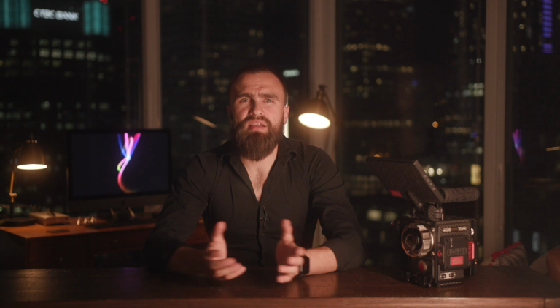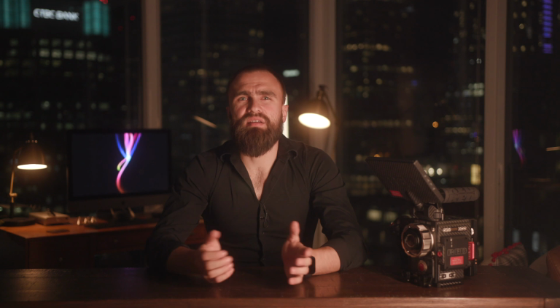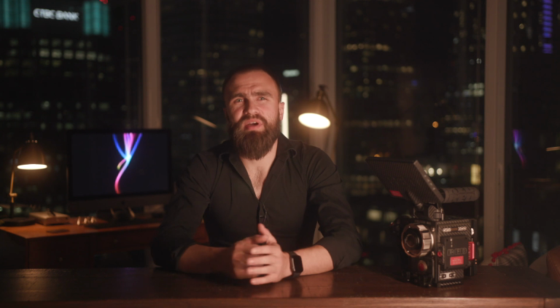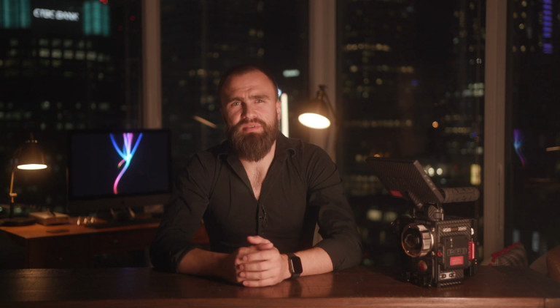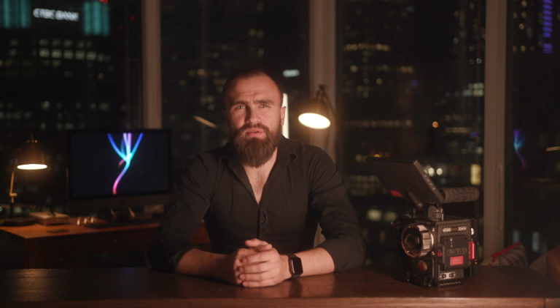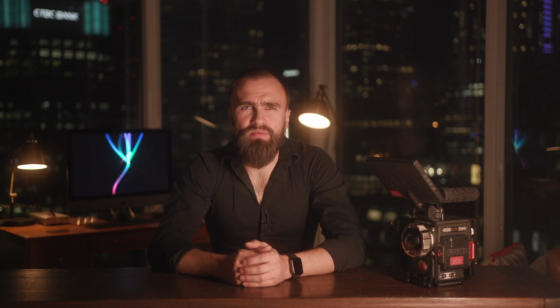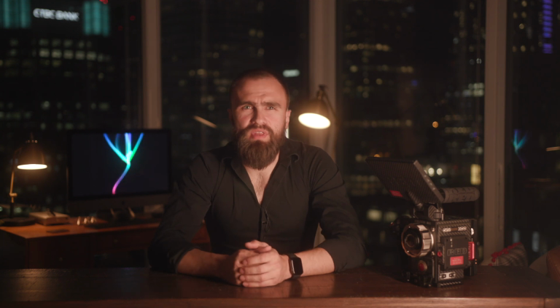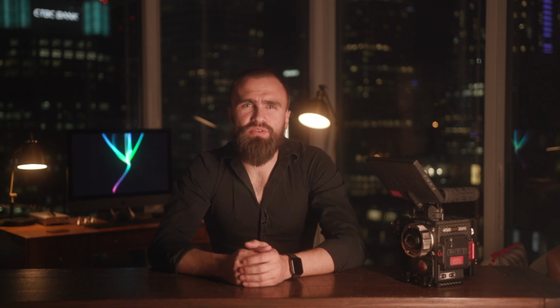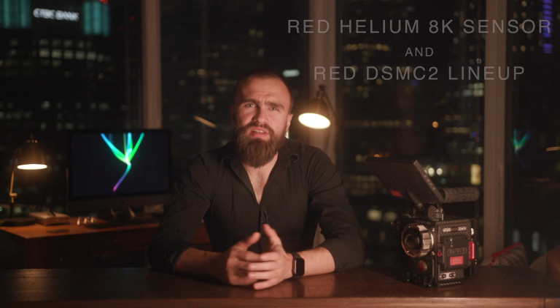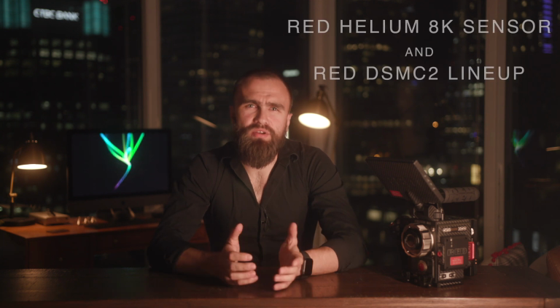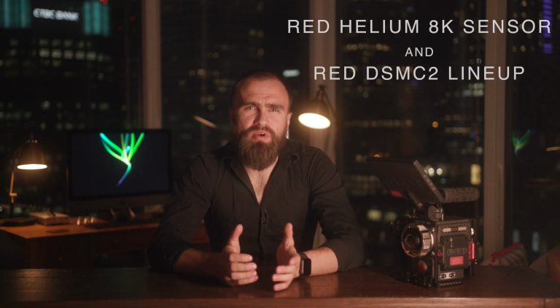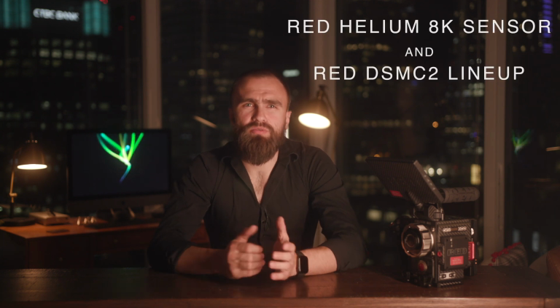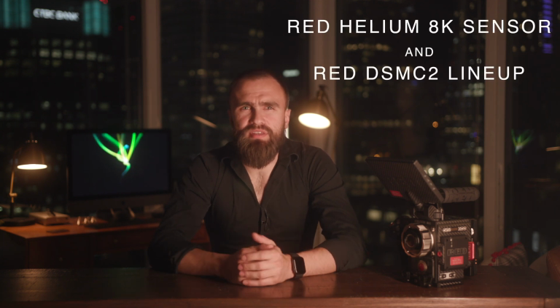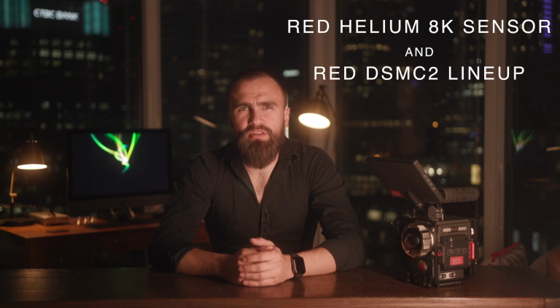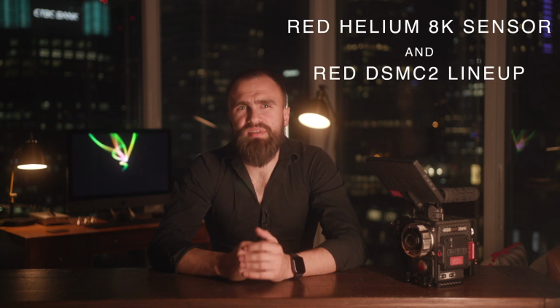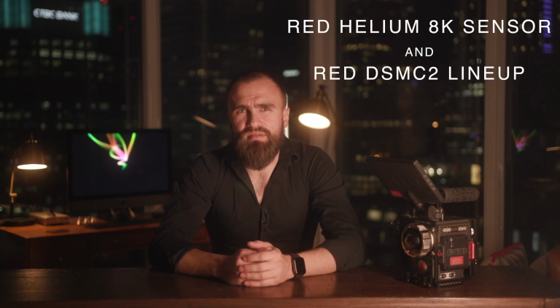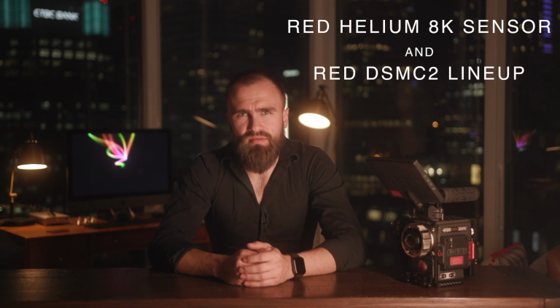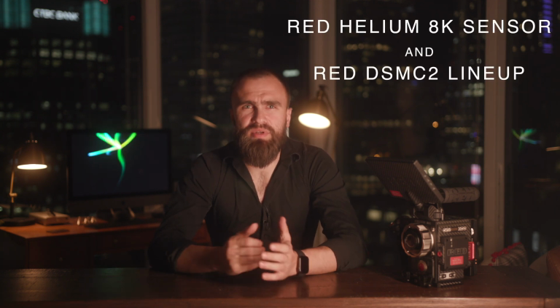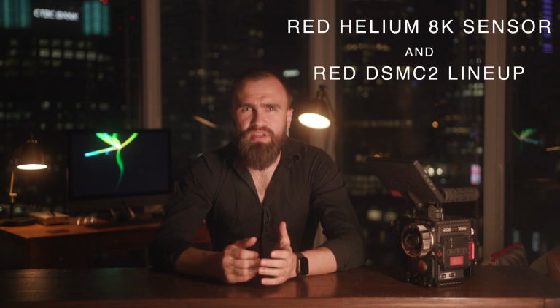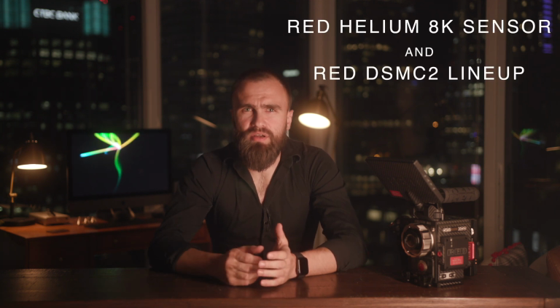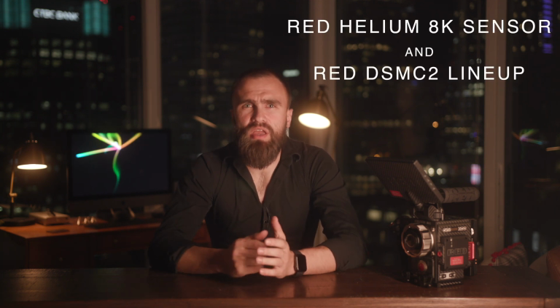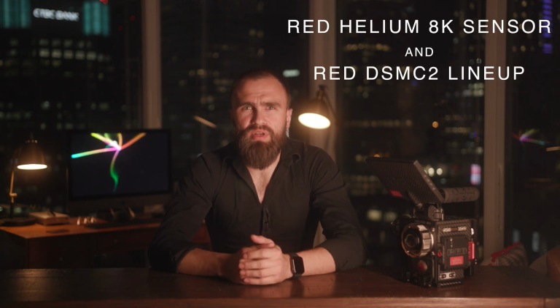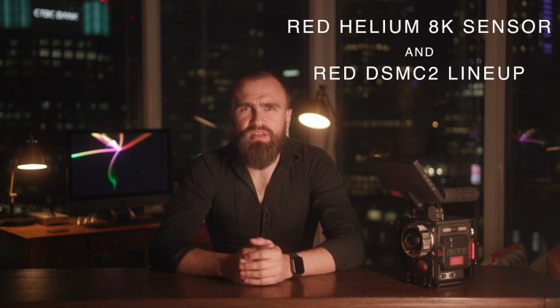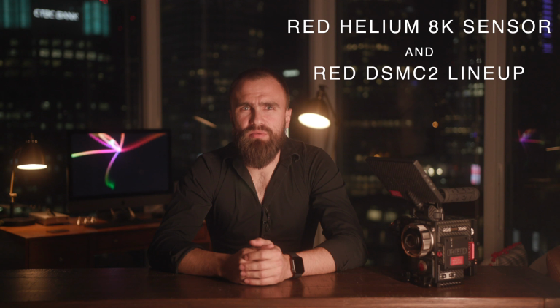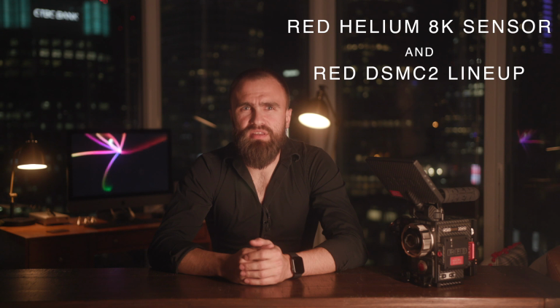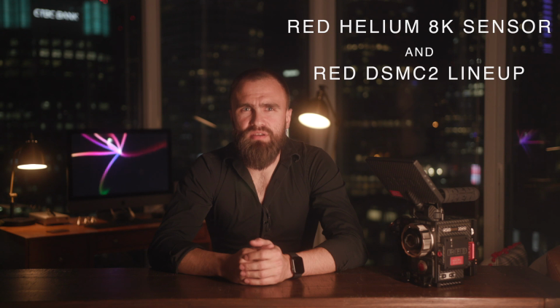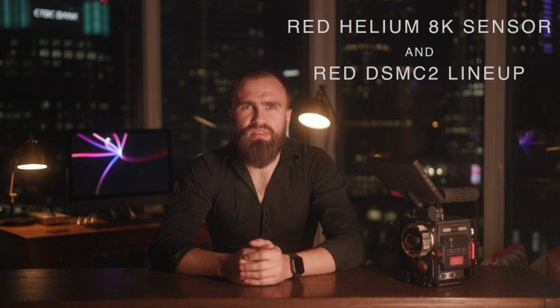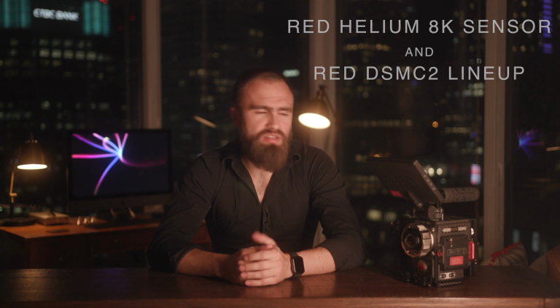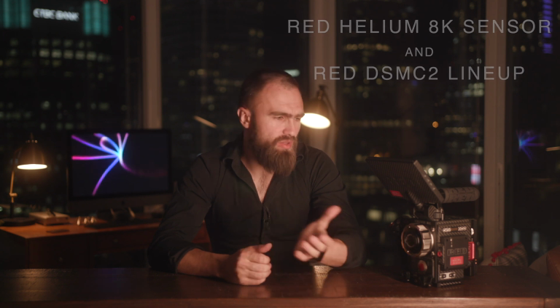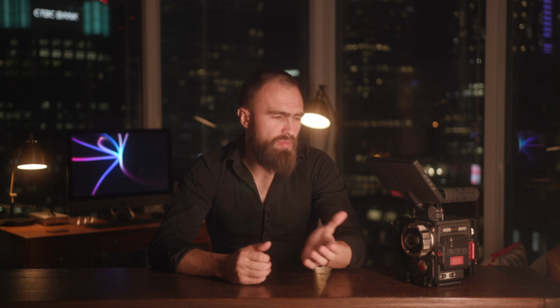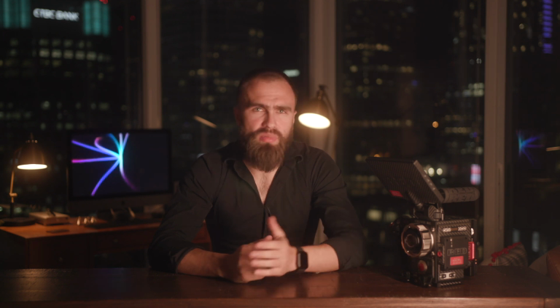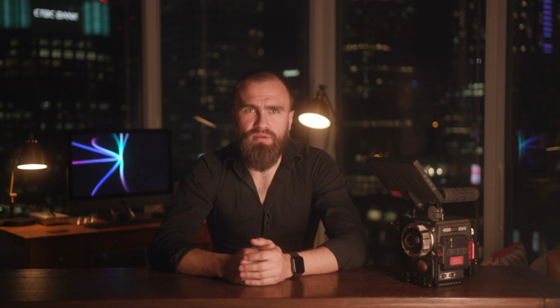Hi guys, my name is Hugo. Today let's talk about the red helium sensor, in particular the red helium sensor in this red weapon body.